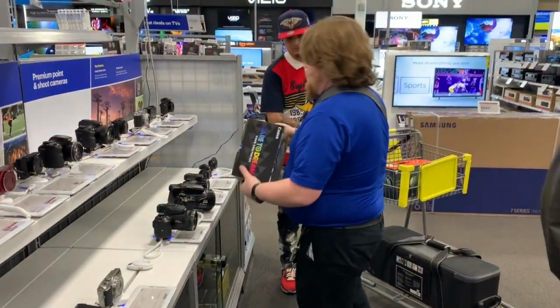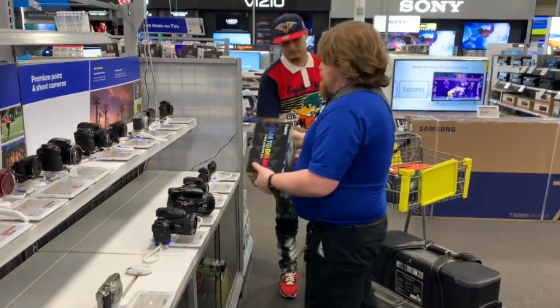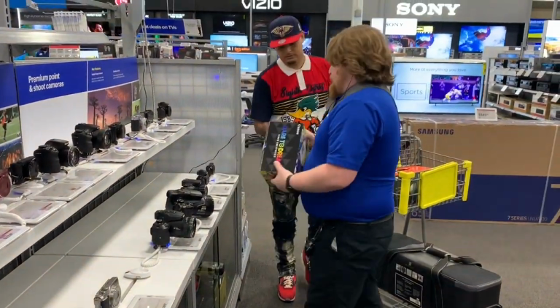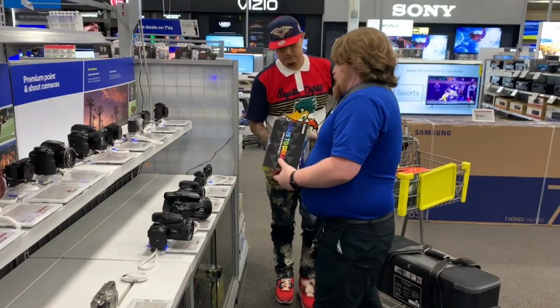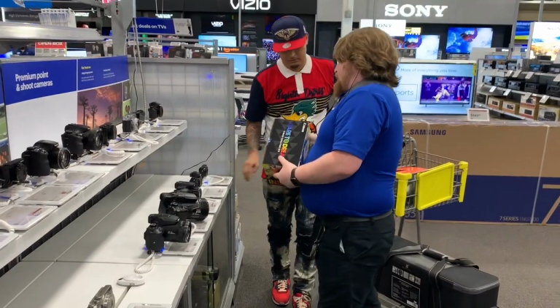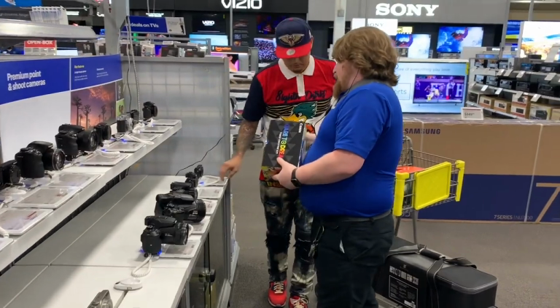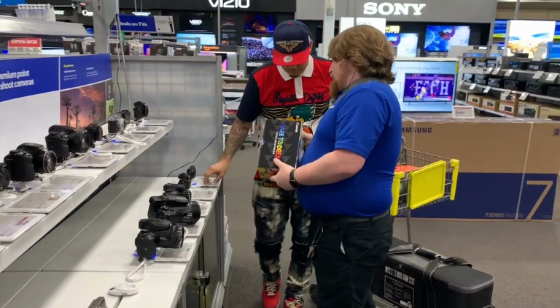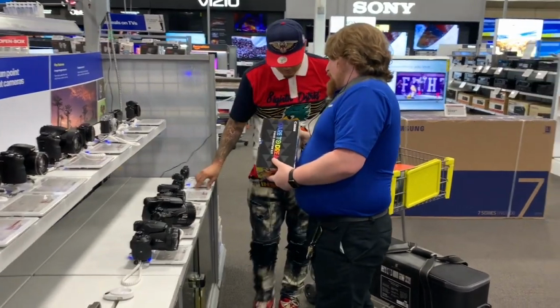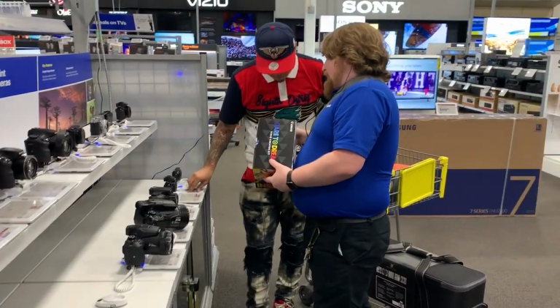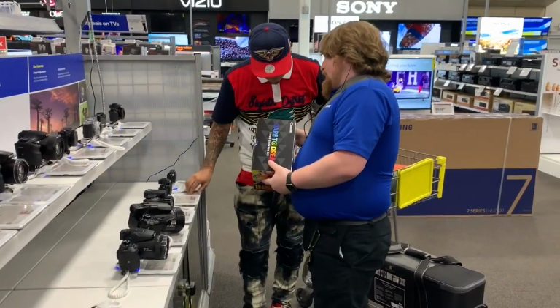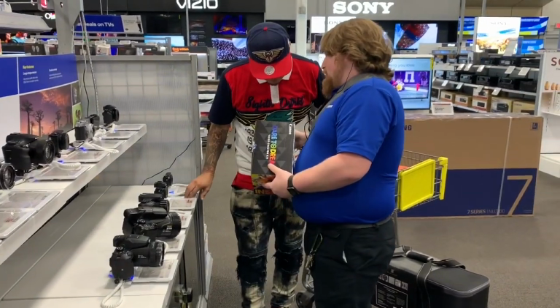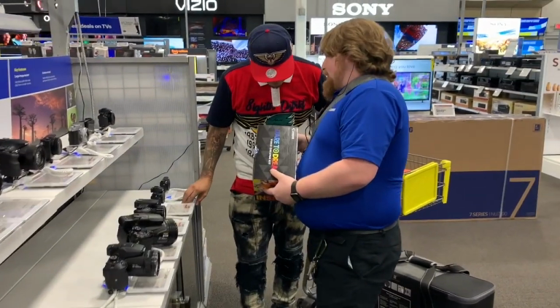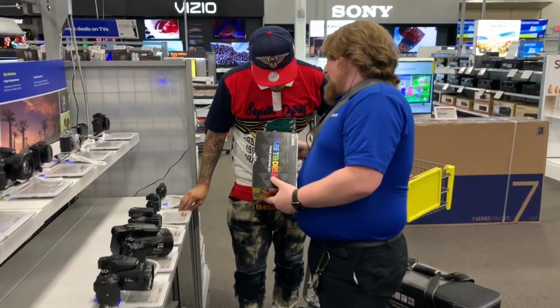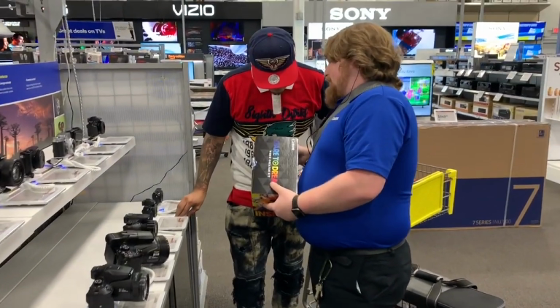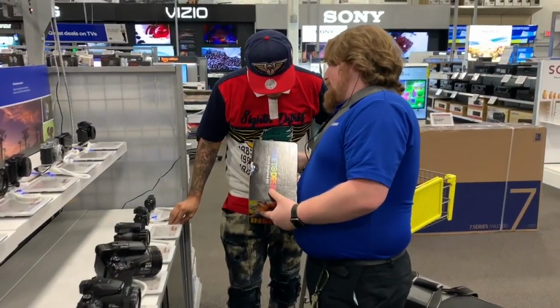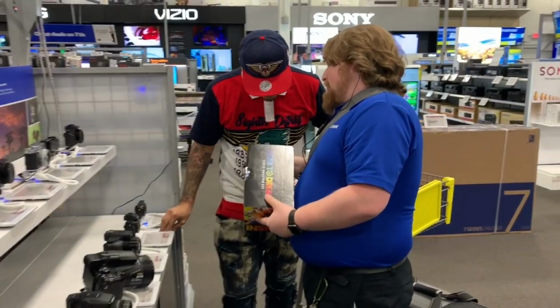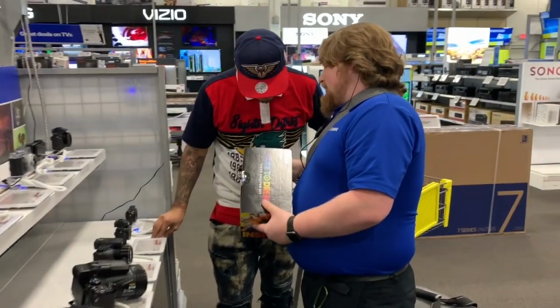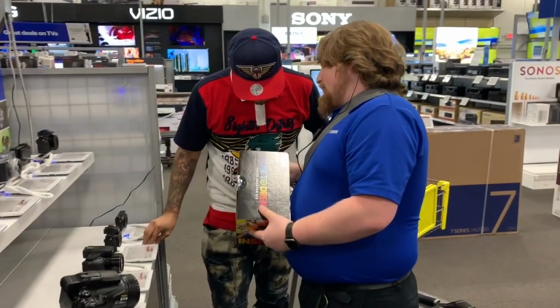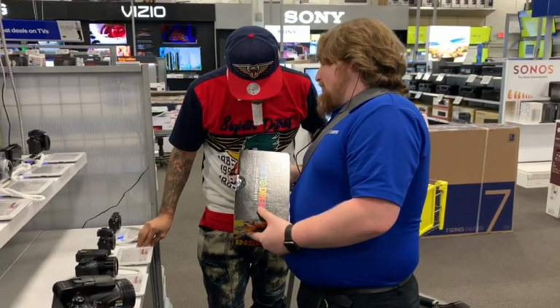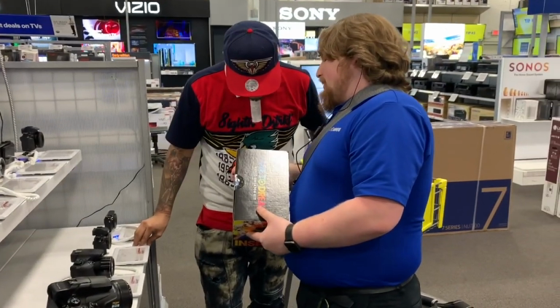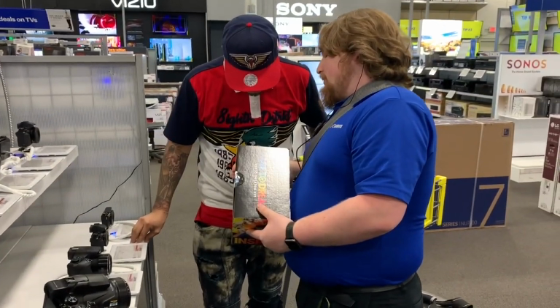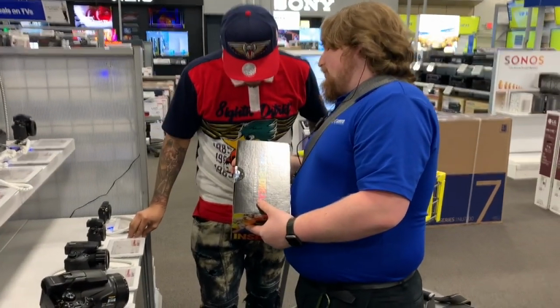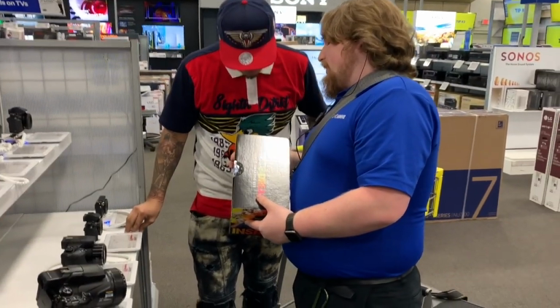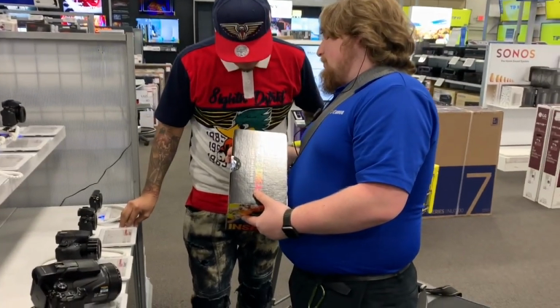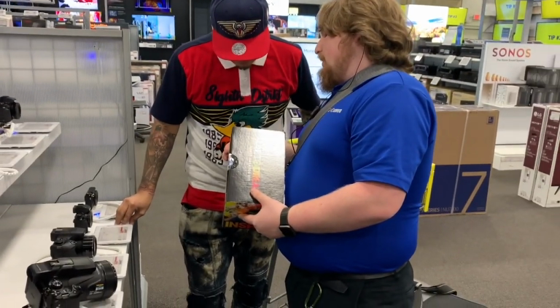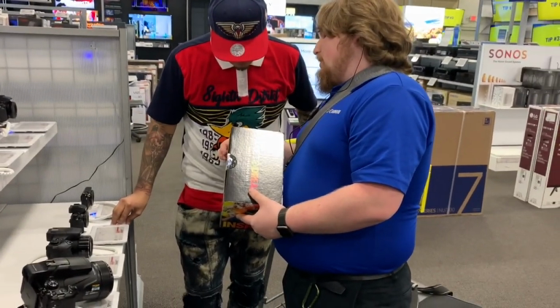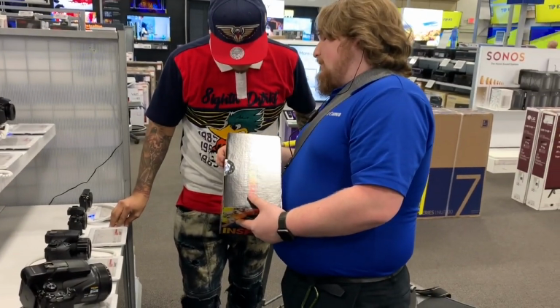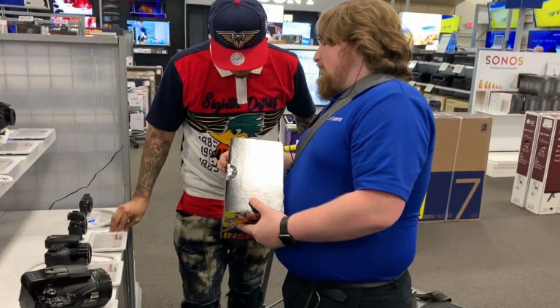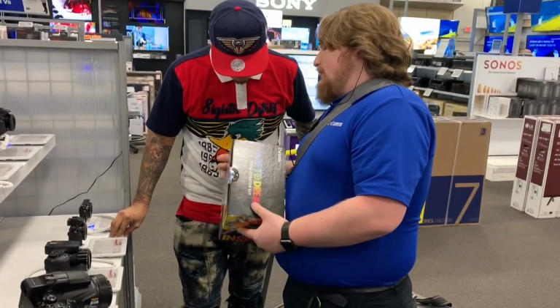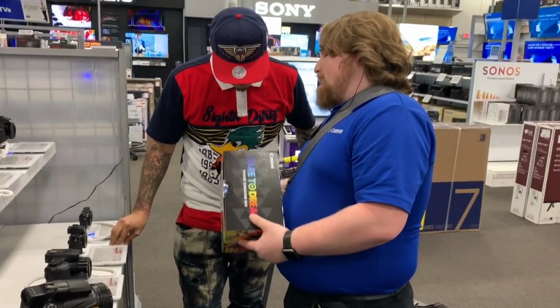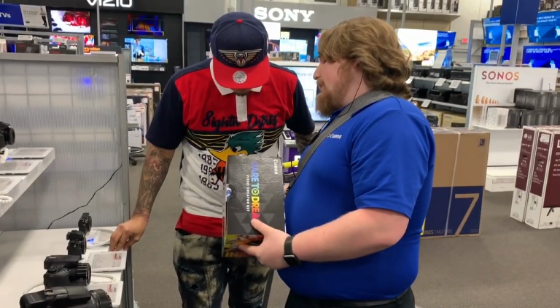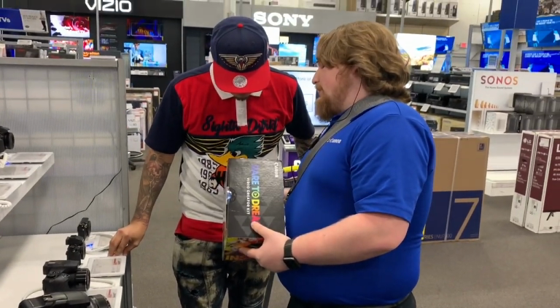Basically, everything that normally comes with the camera, plus a tripod, a 32GB card, and an extra battery.